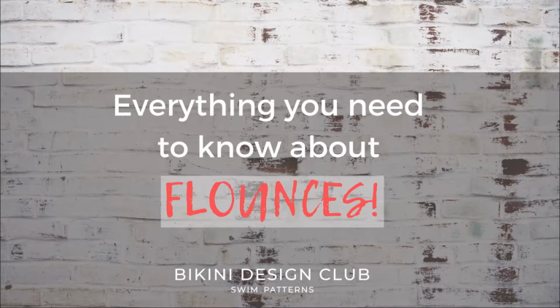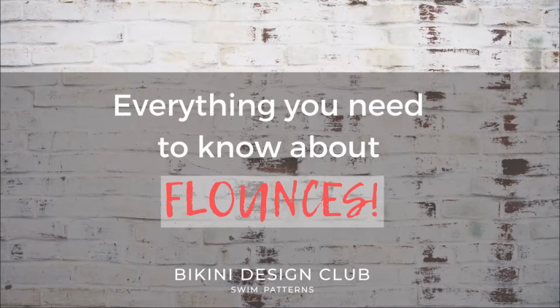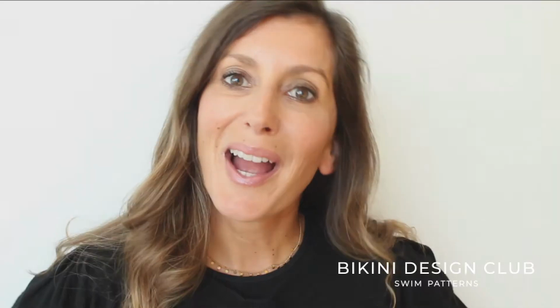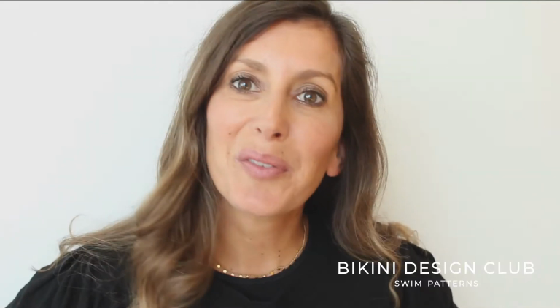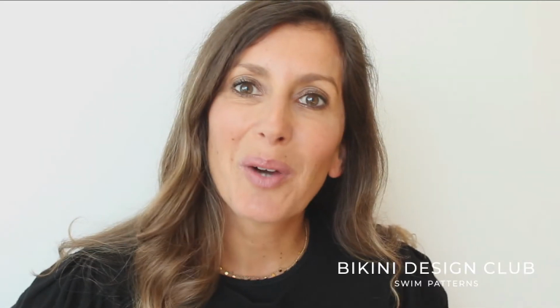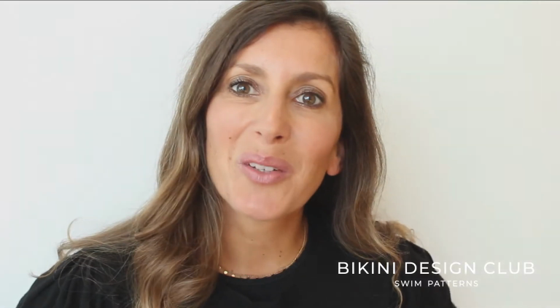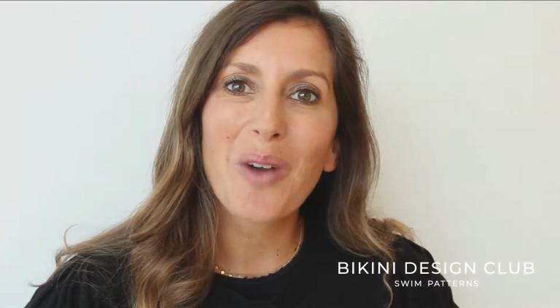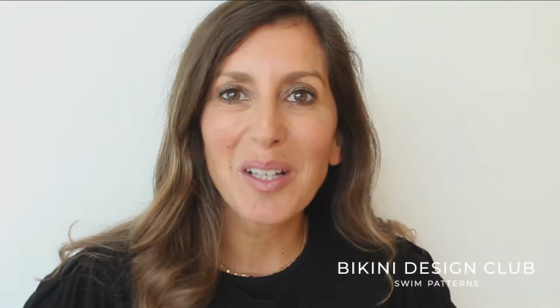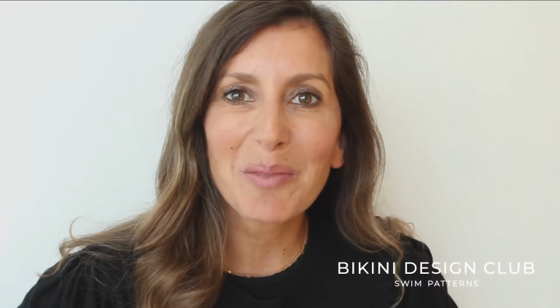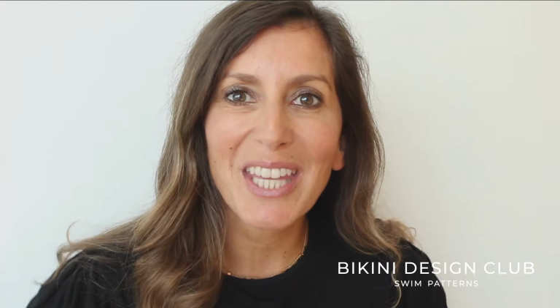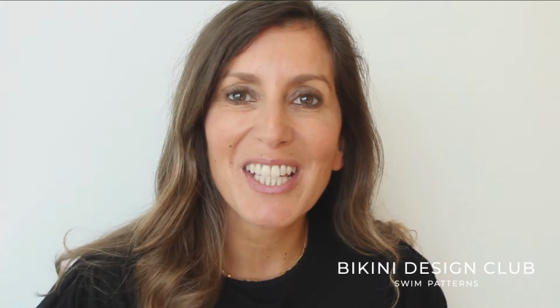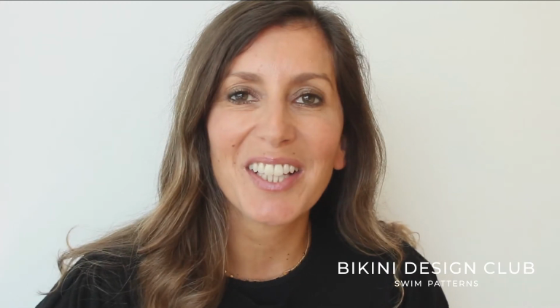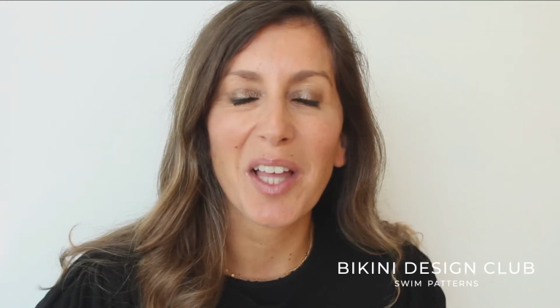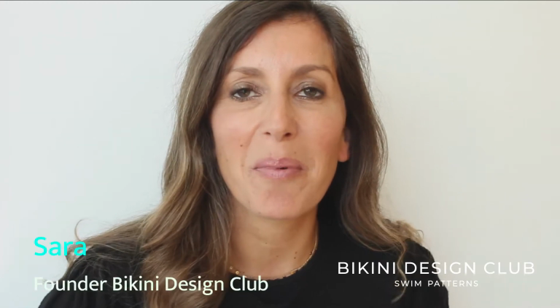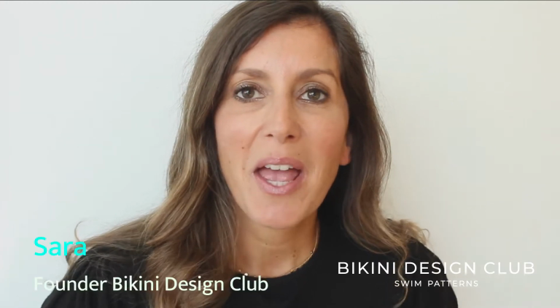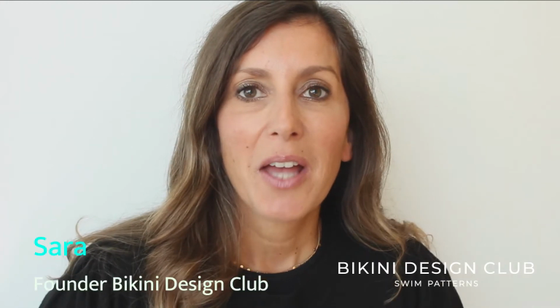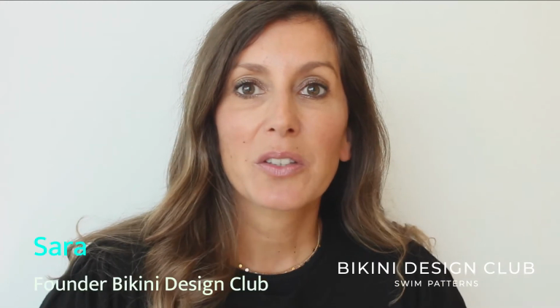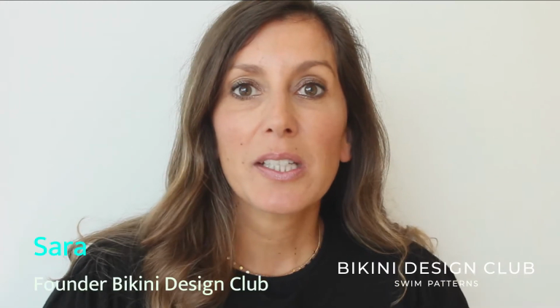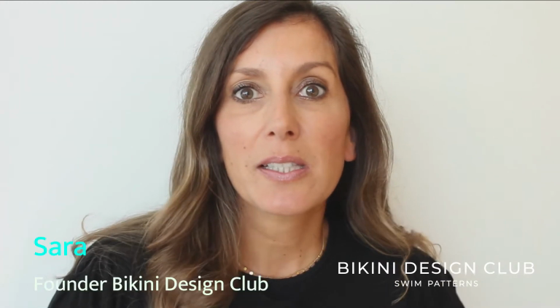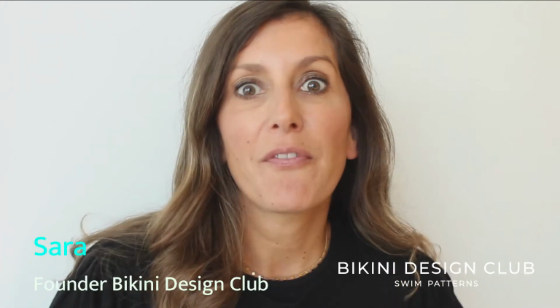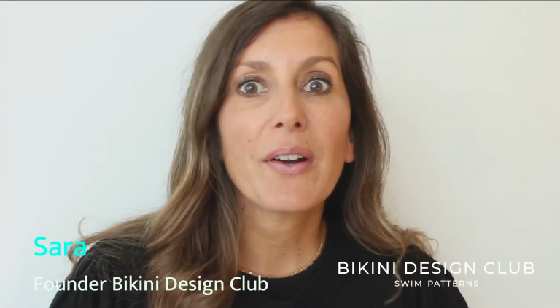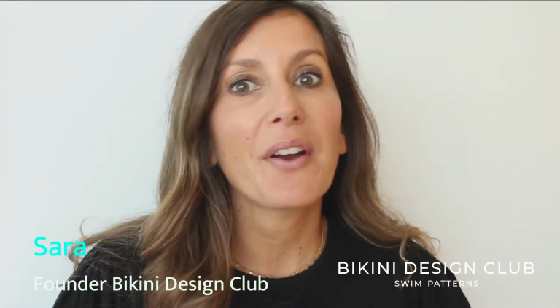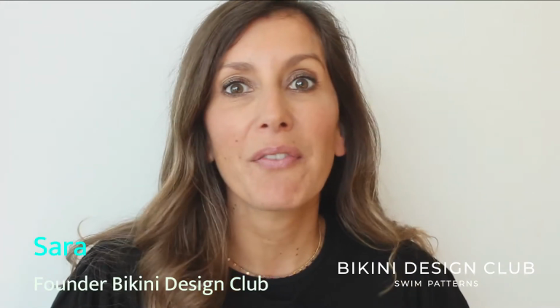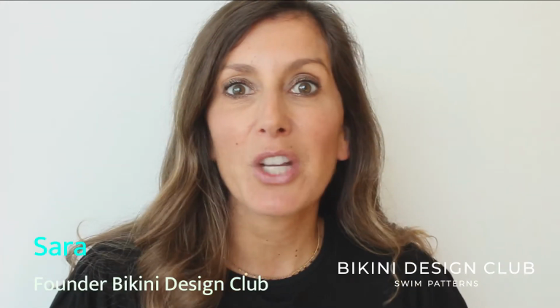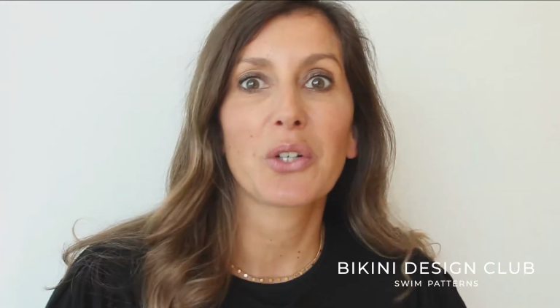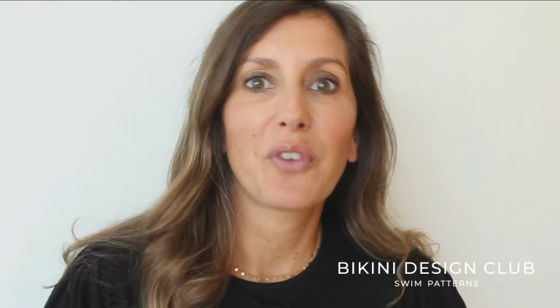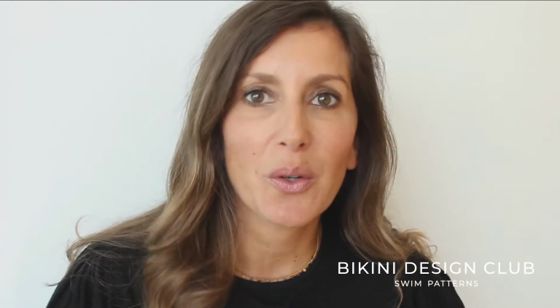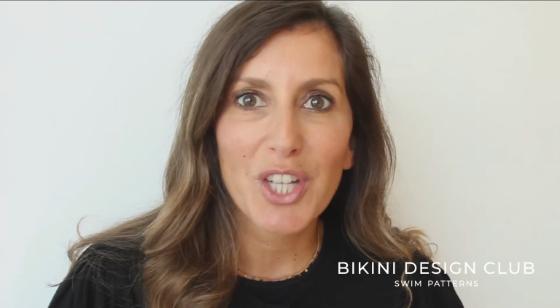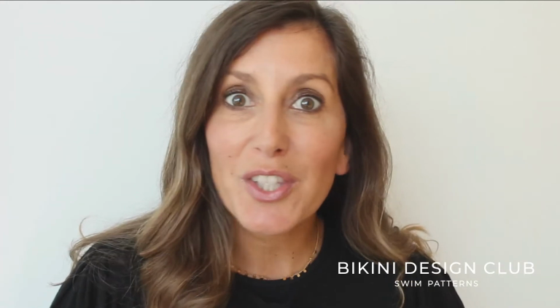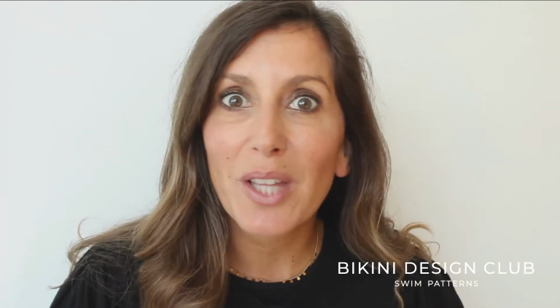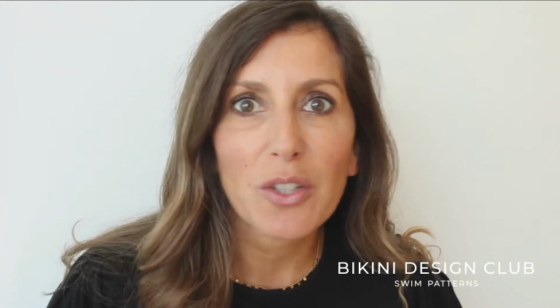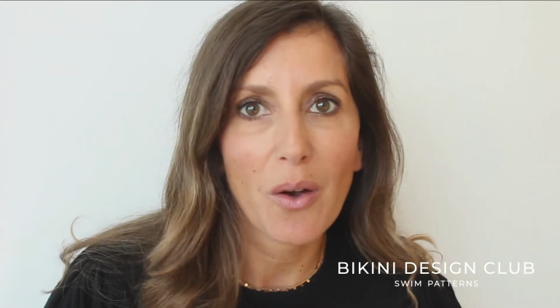Hi everyone! Welcome to Bikini Design Club! Today this is a very short video just to let you know.